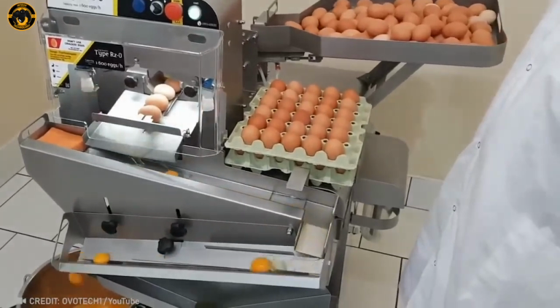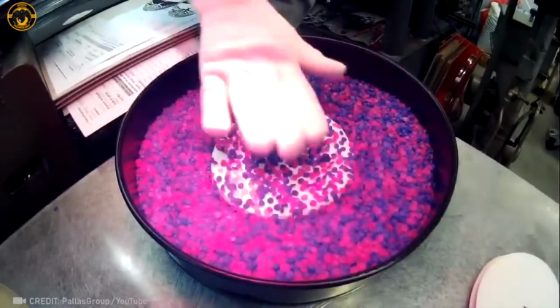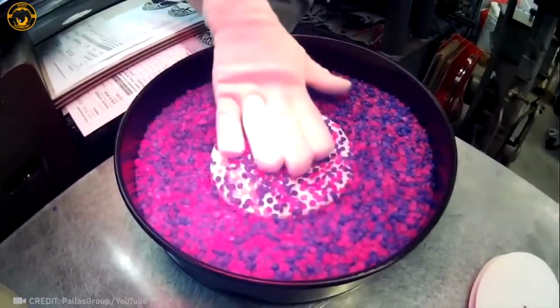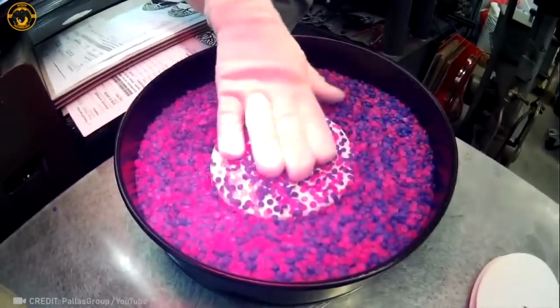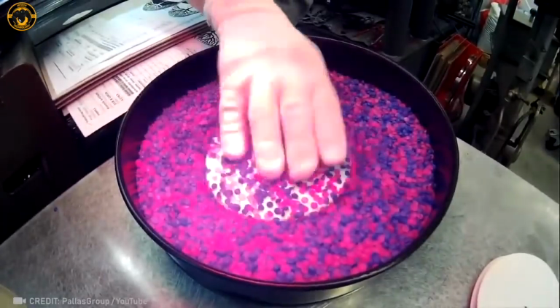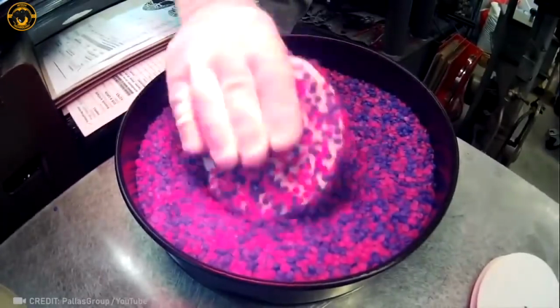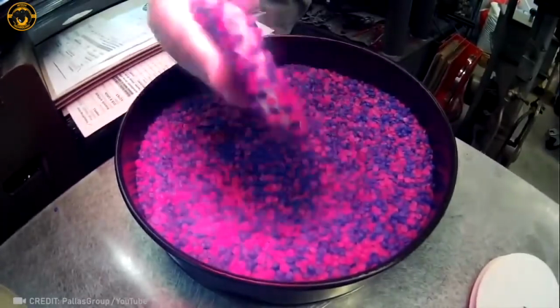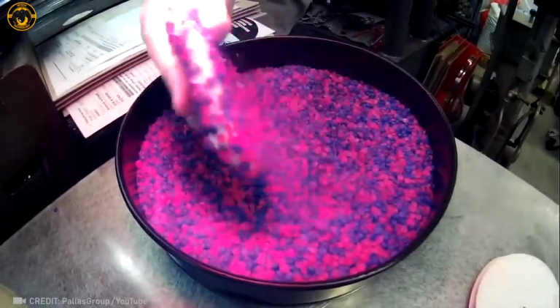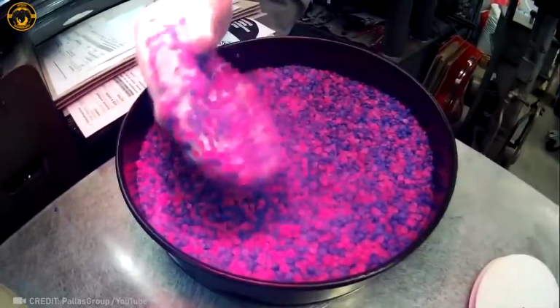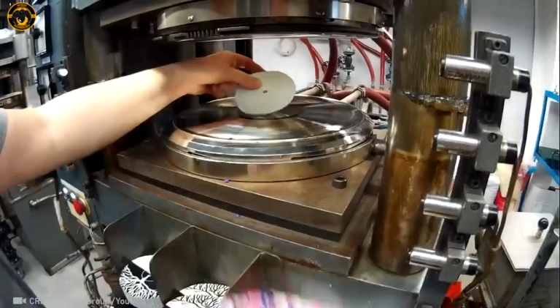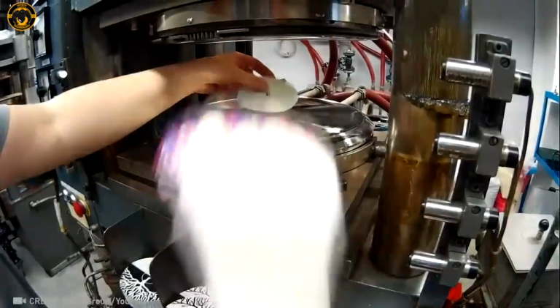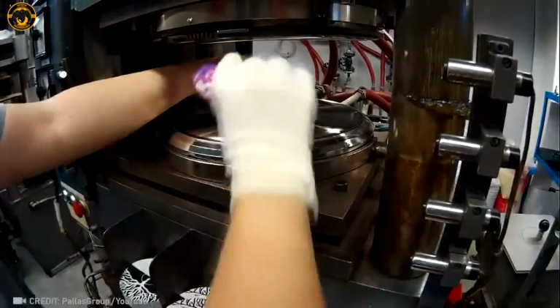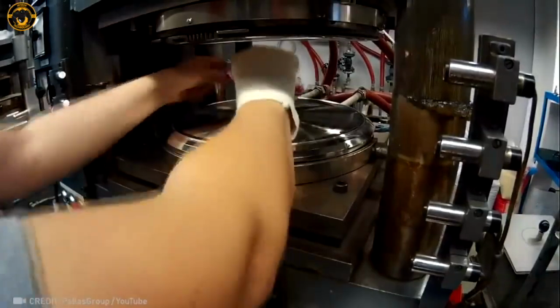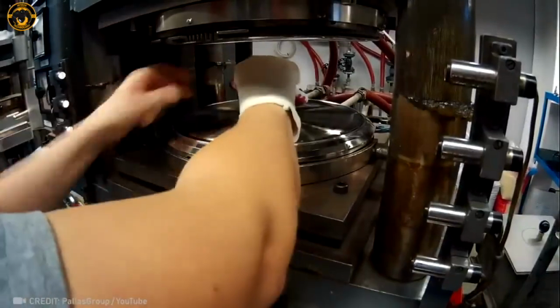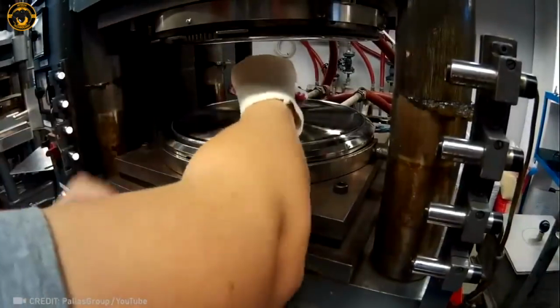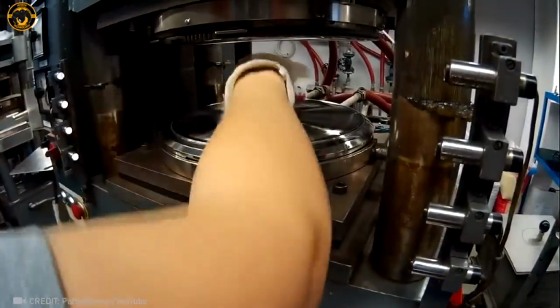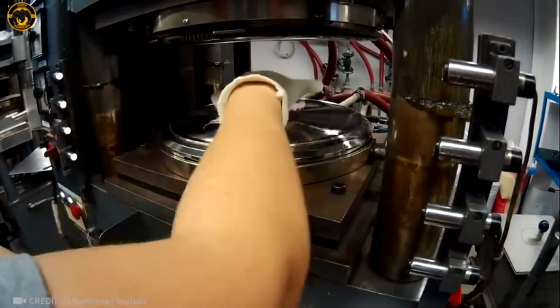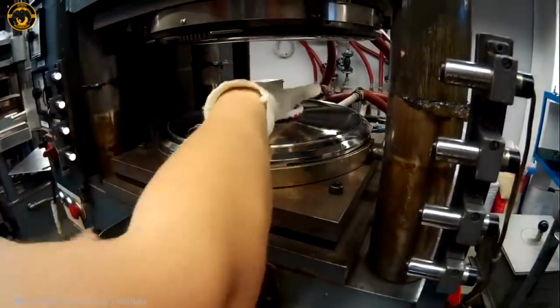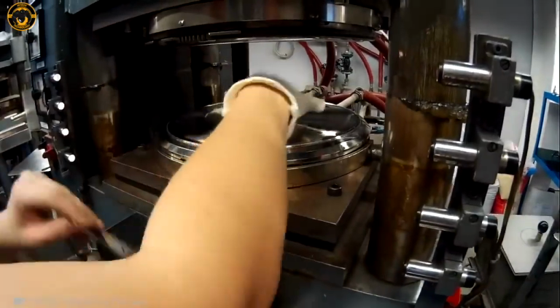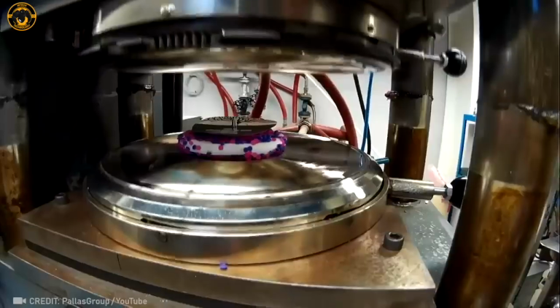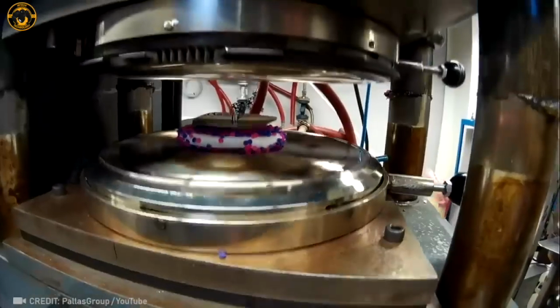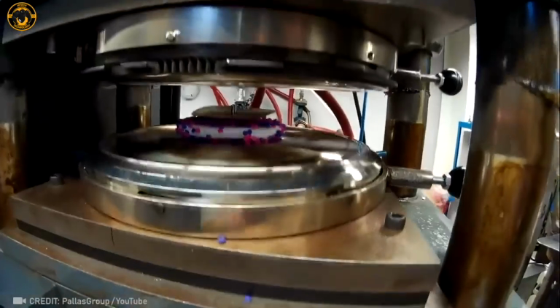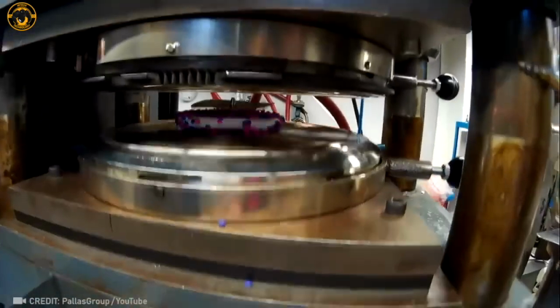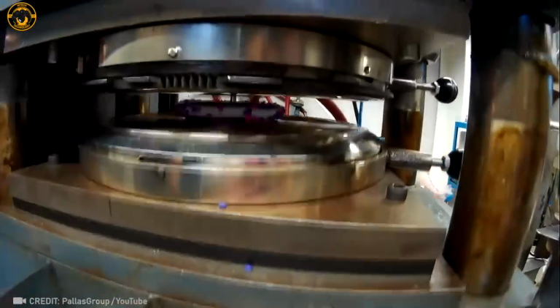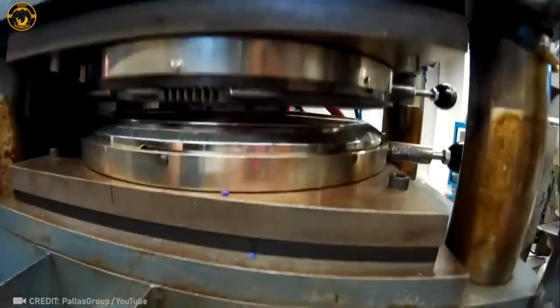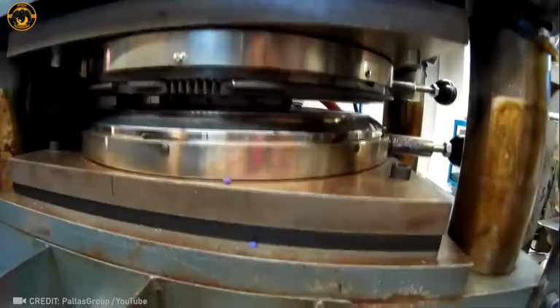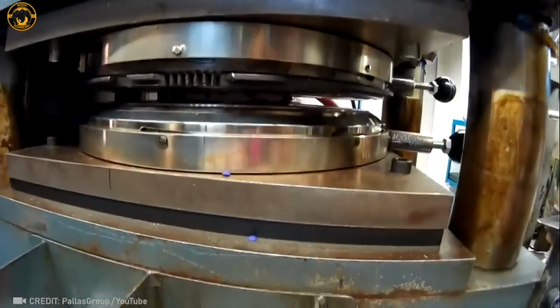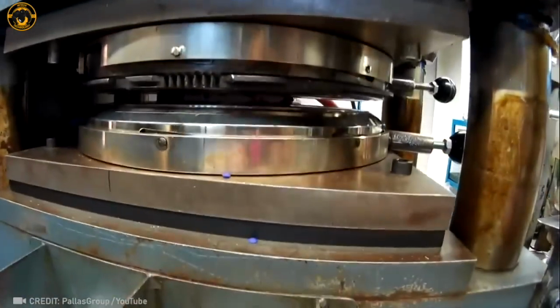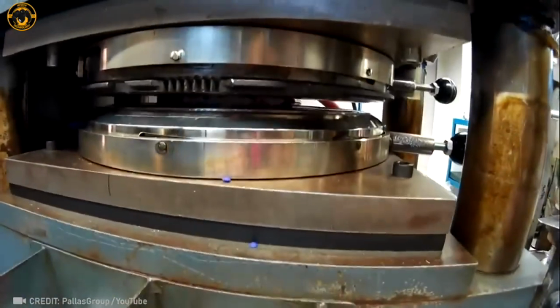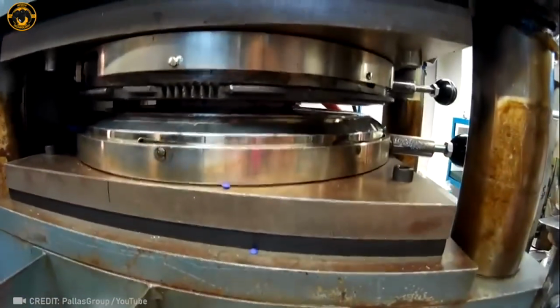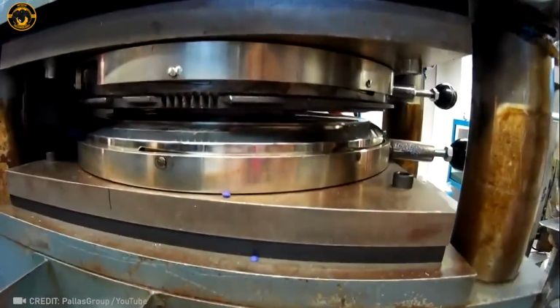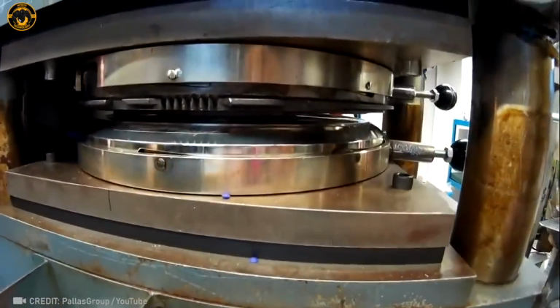Take a wild guess! What do you think is being crafted here? It's pretty awesome — see if you can figure it out!